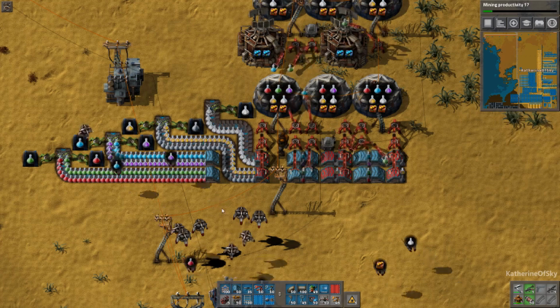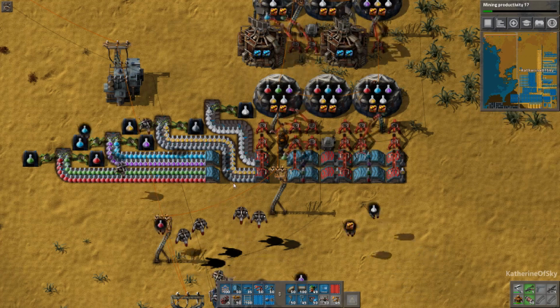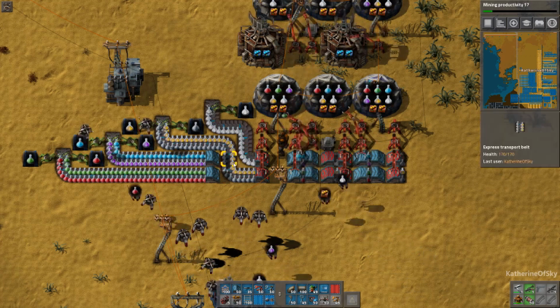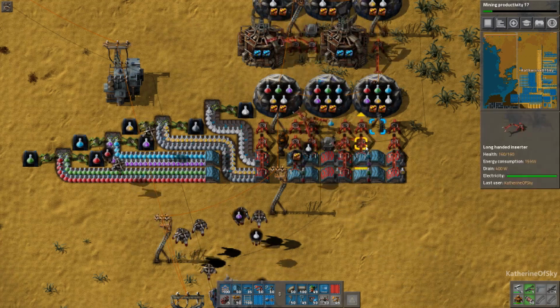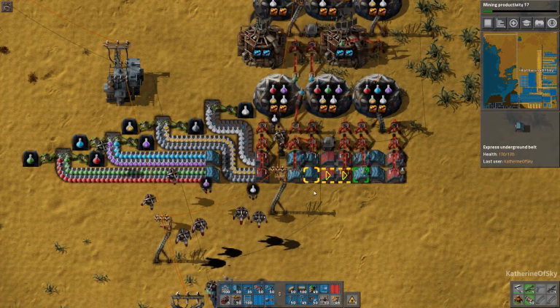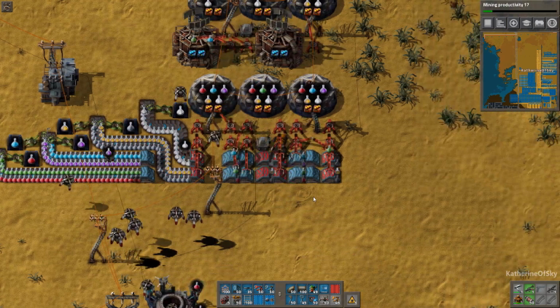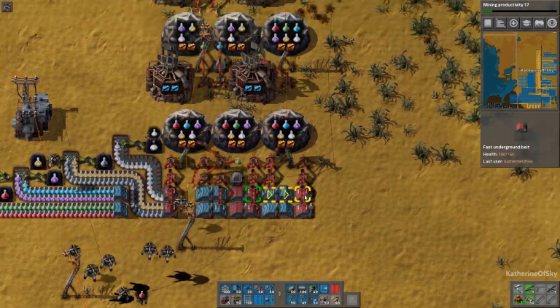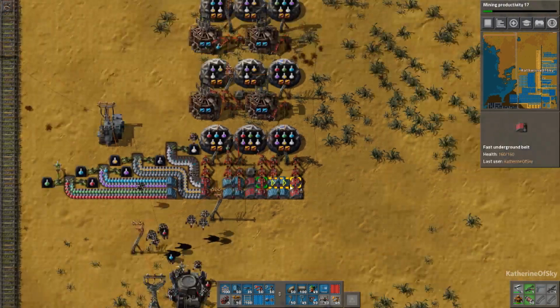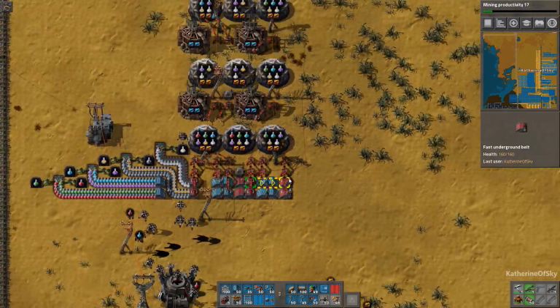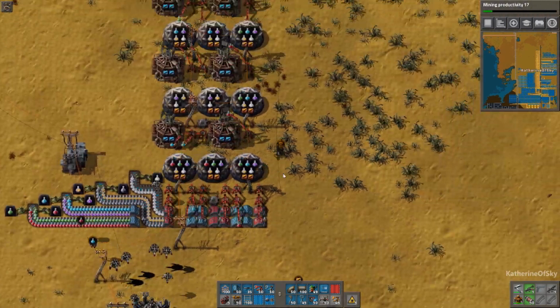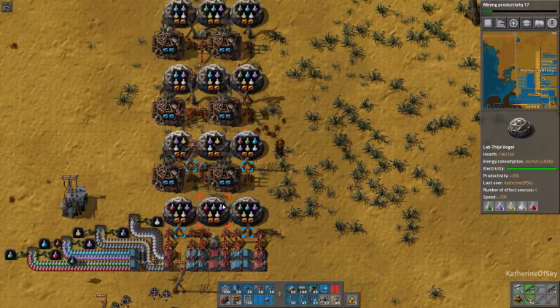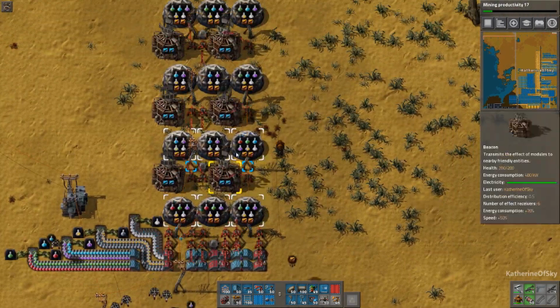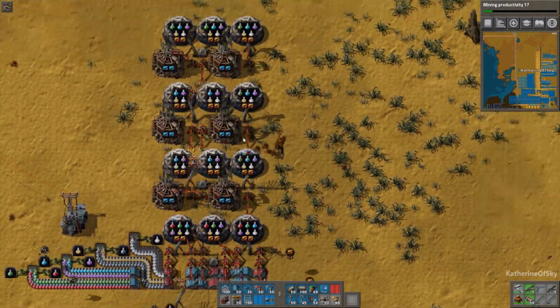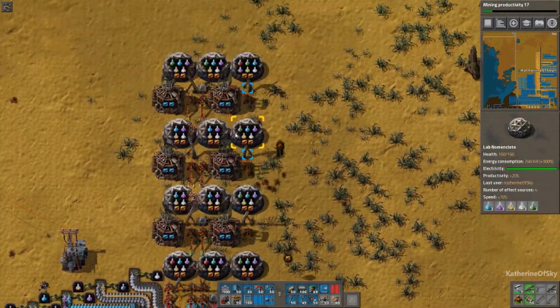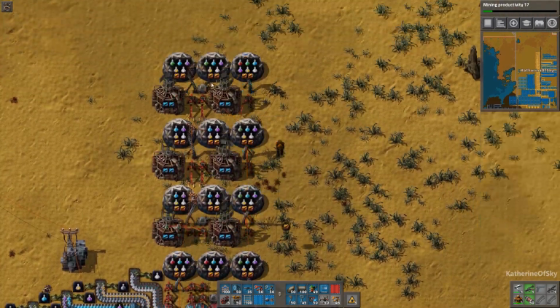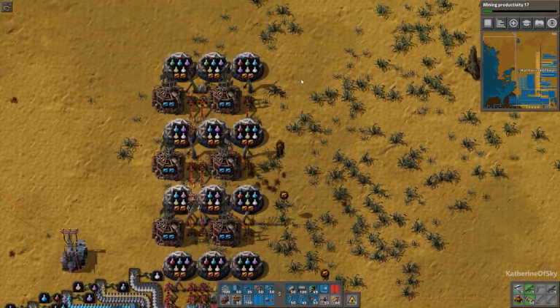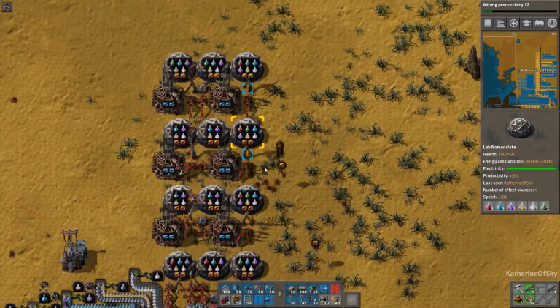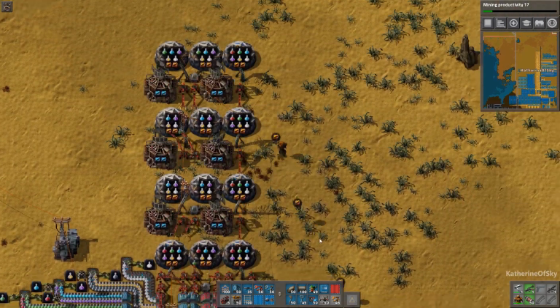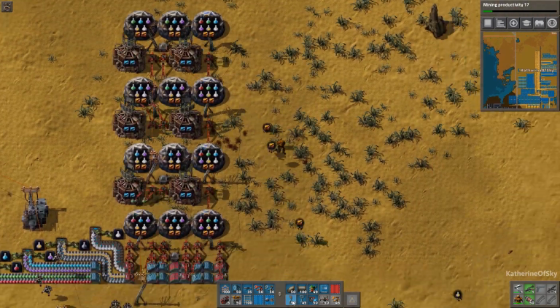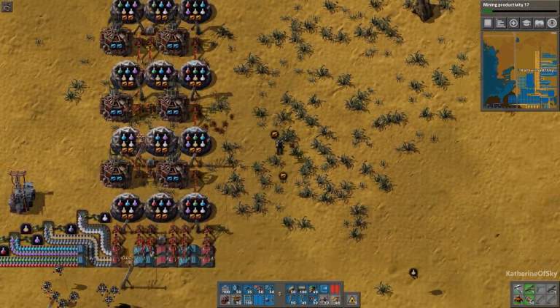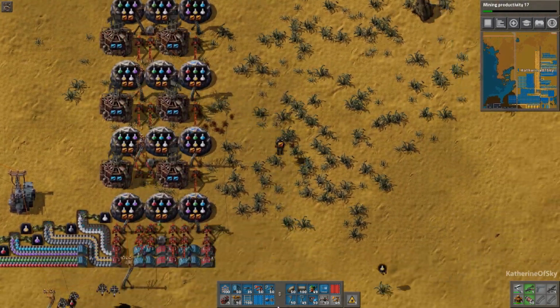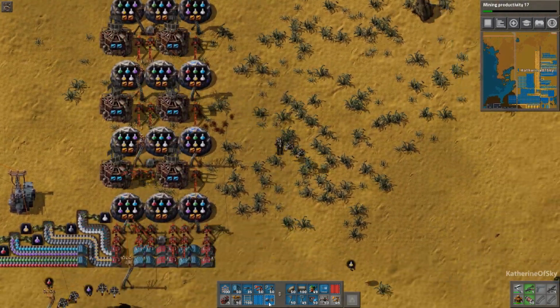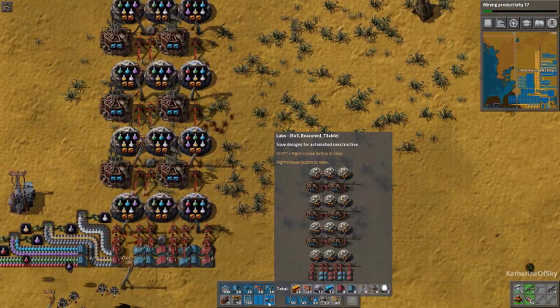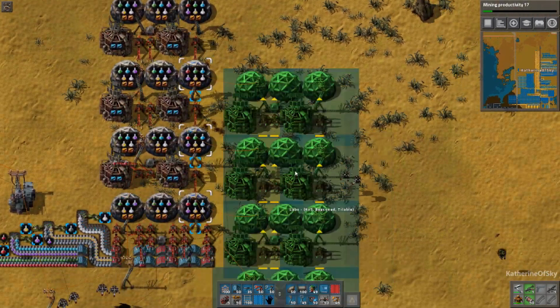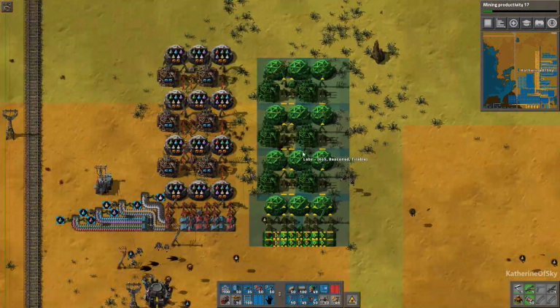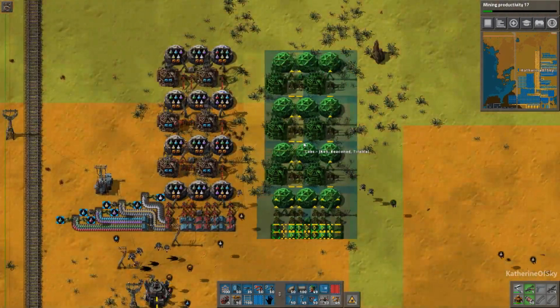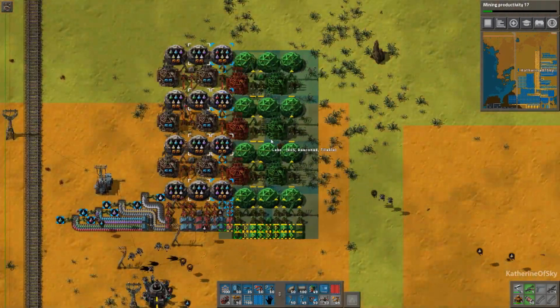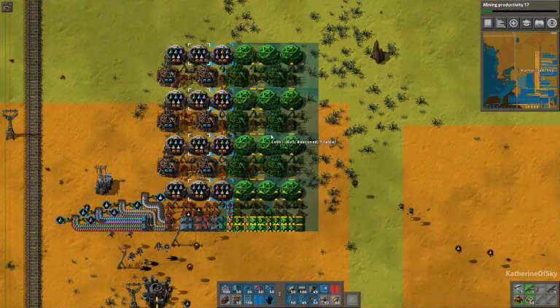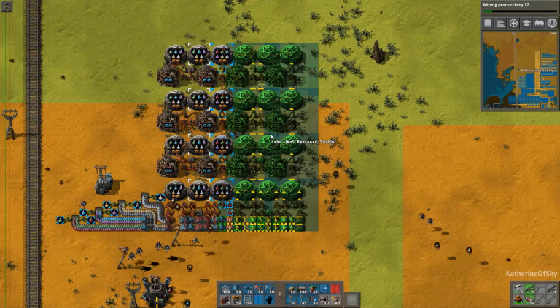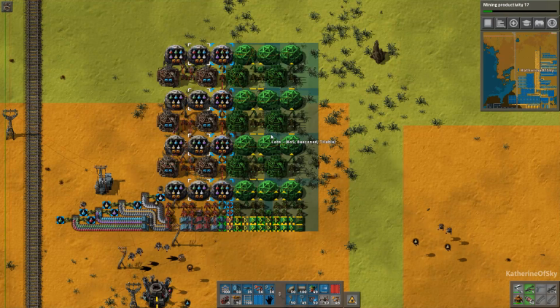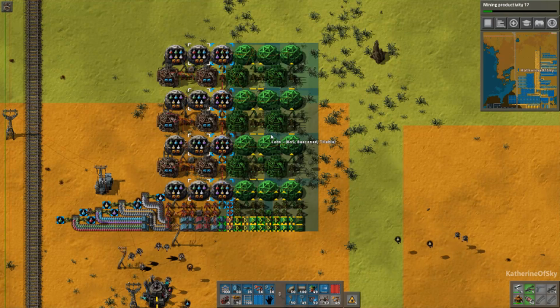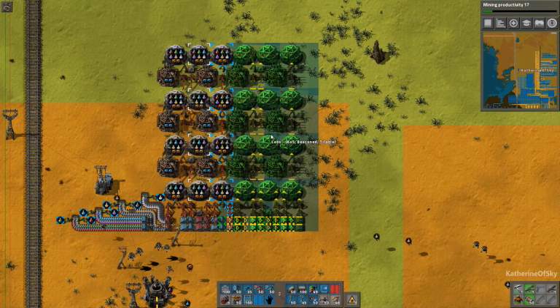Here they go. As you can see, the arms are moving and transferring all of these up into the higher labs.